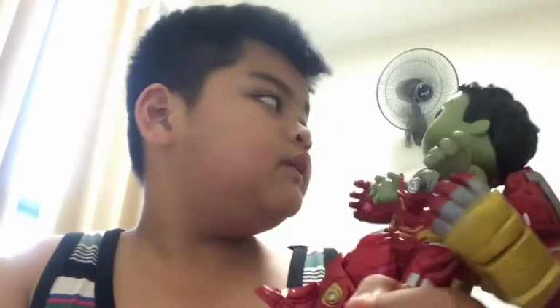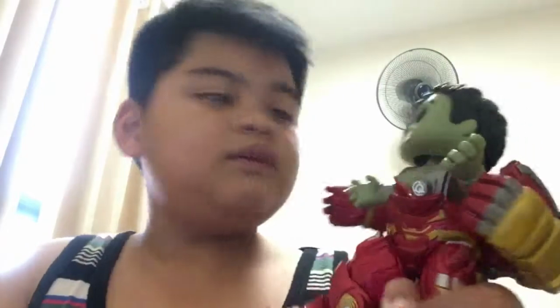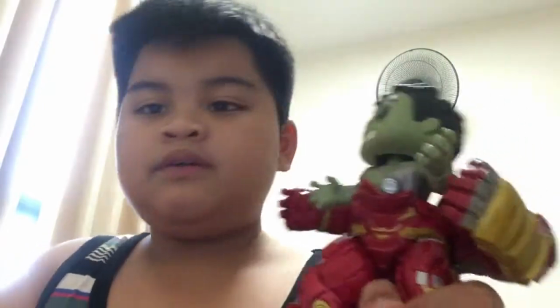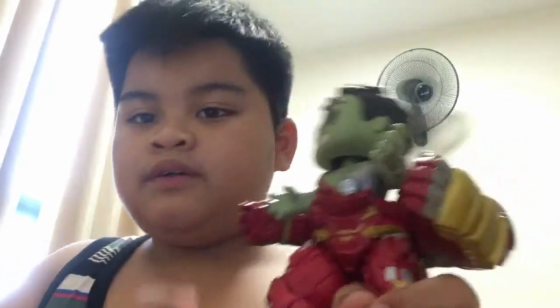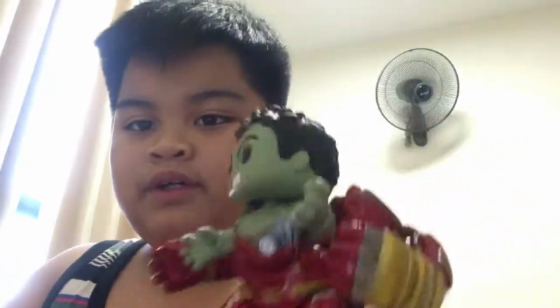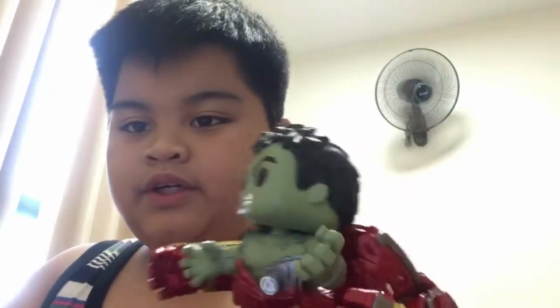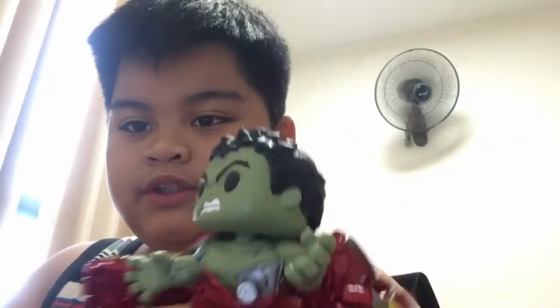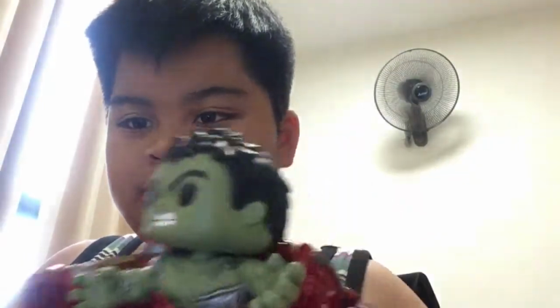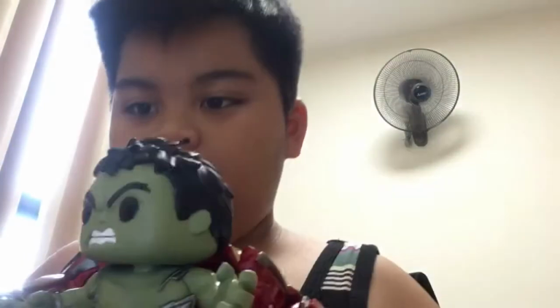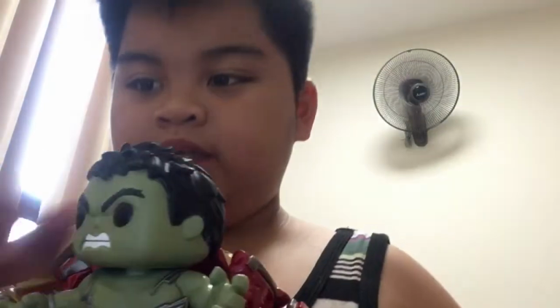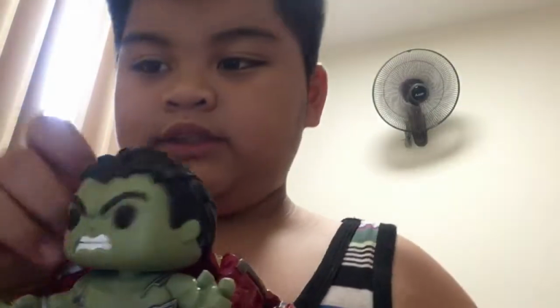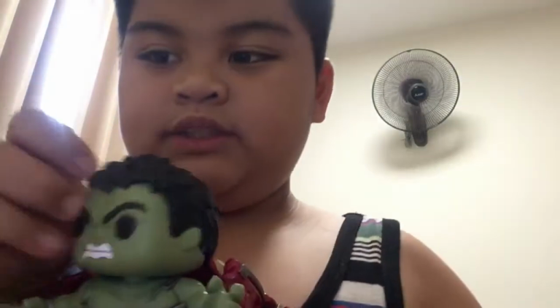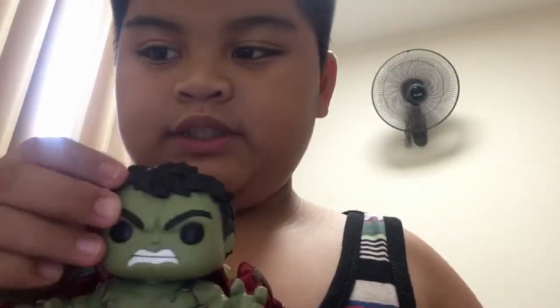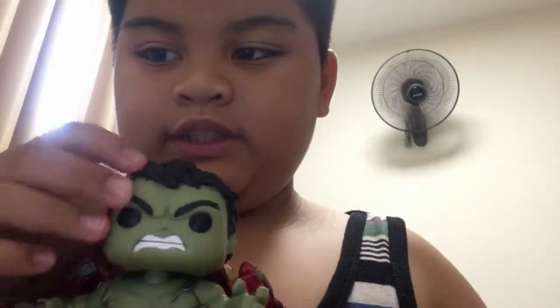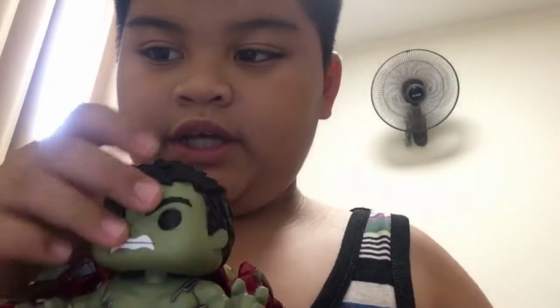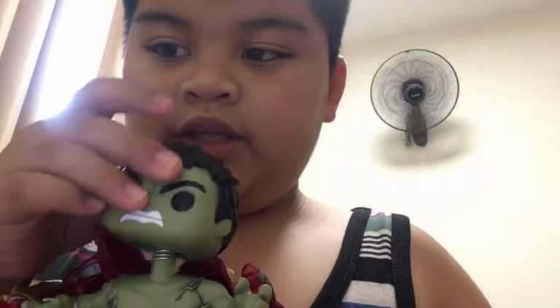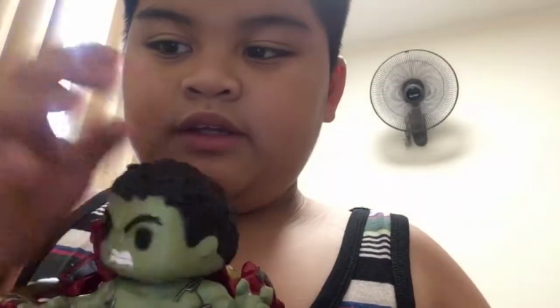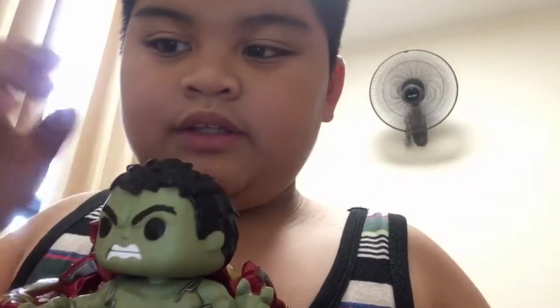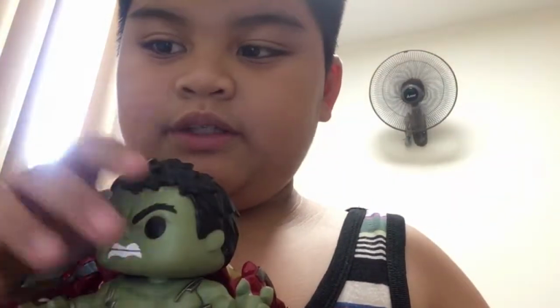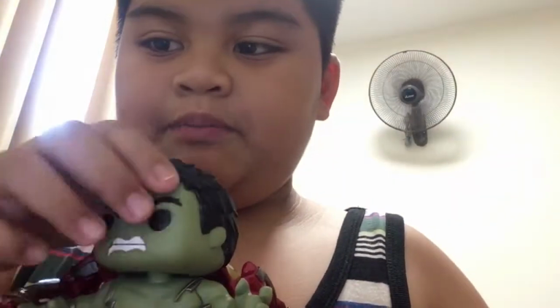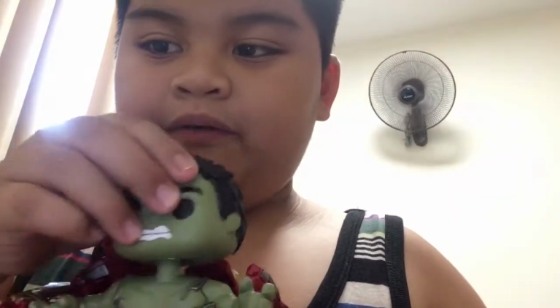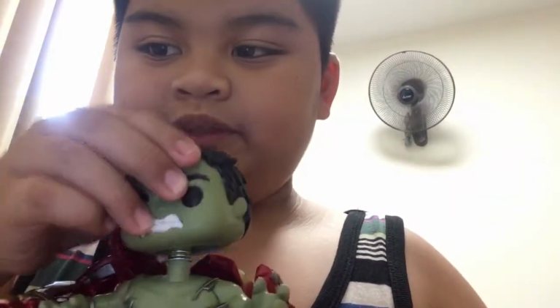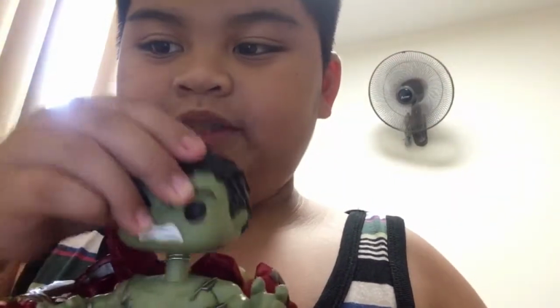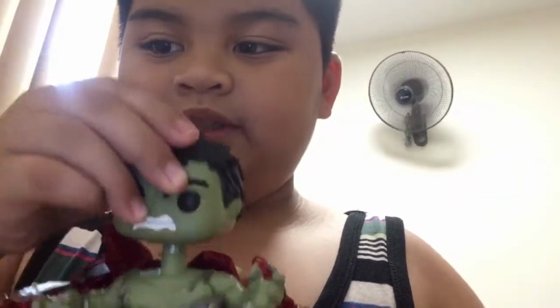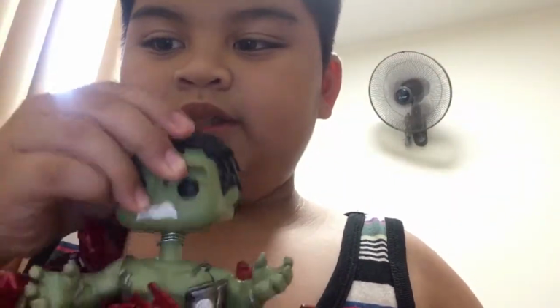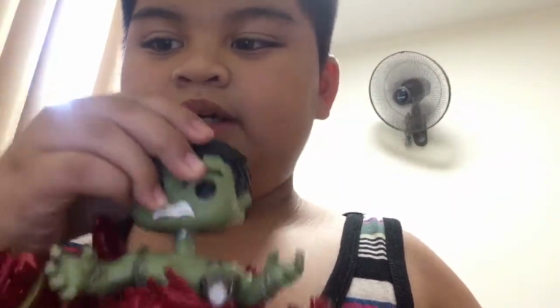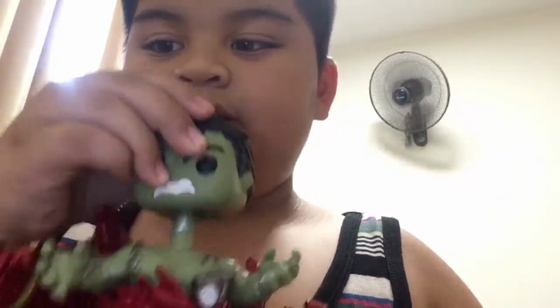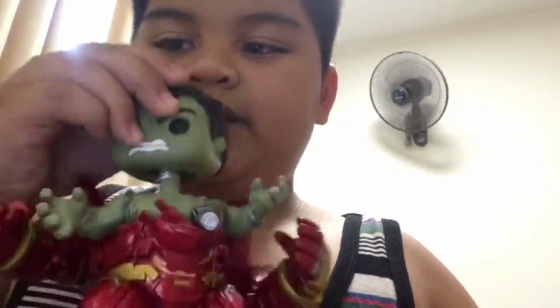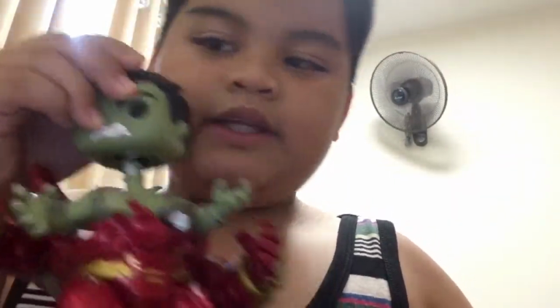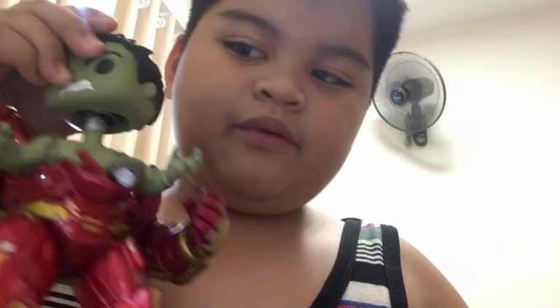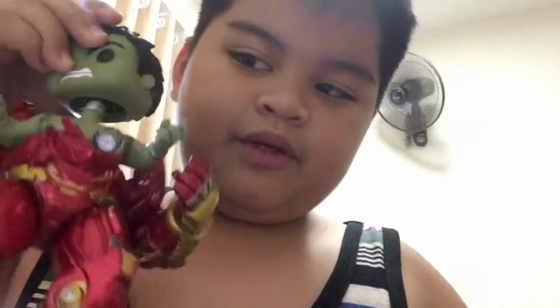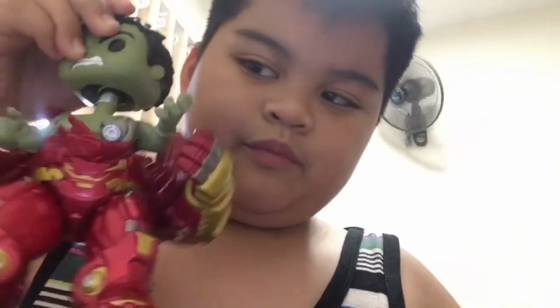Here is the Hulk. His head — it's bouncy. Good thing this one doesn't have a scratch.